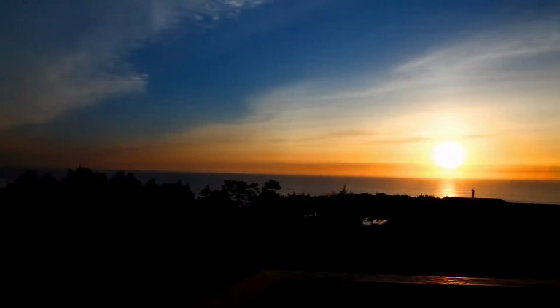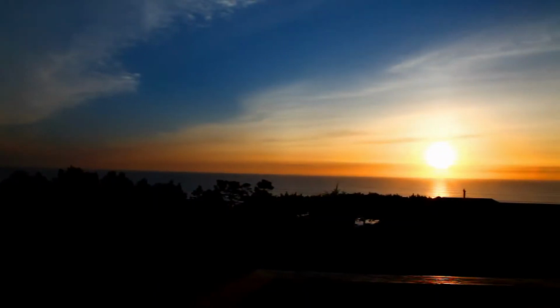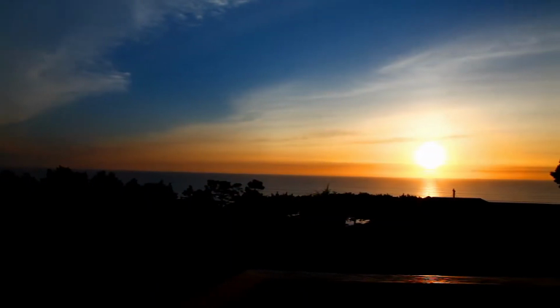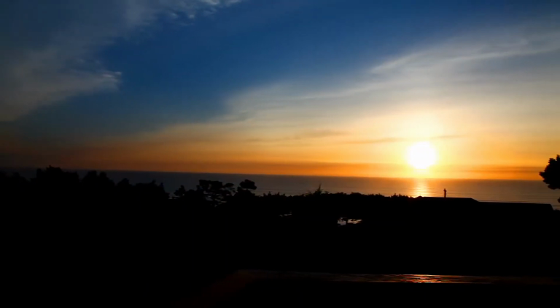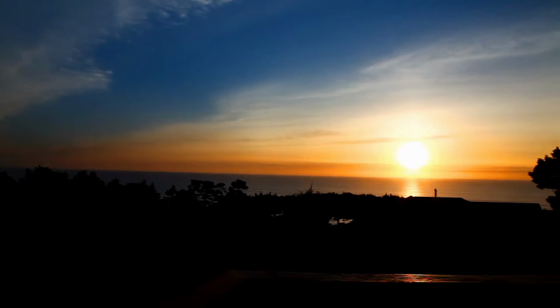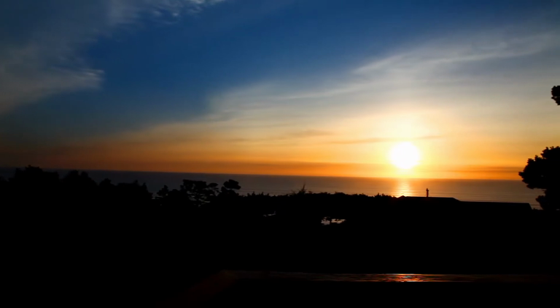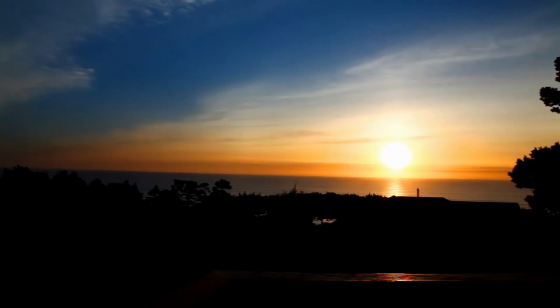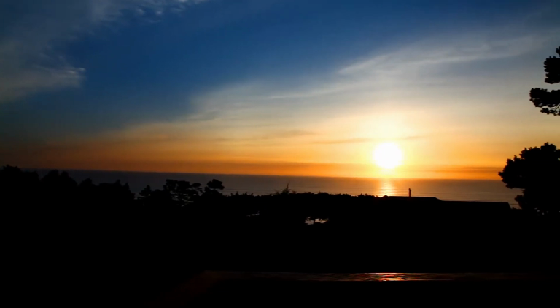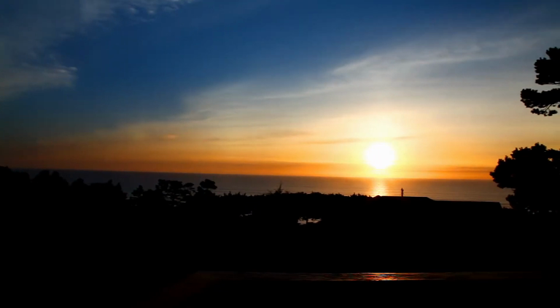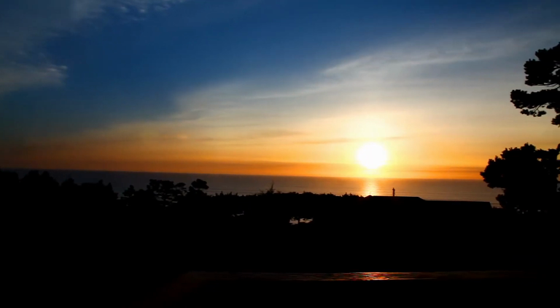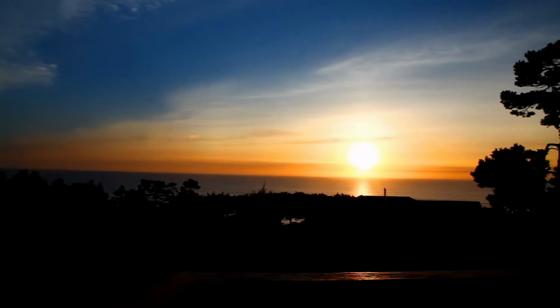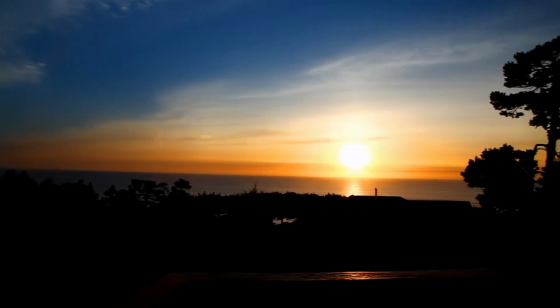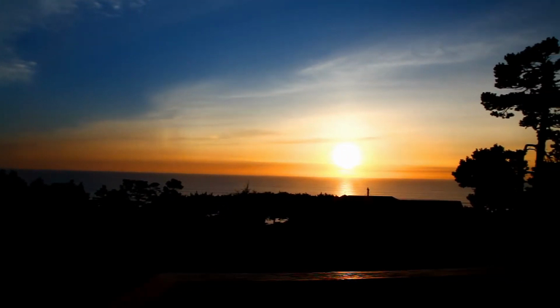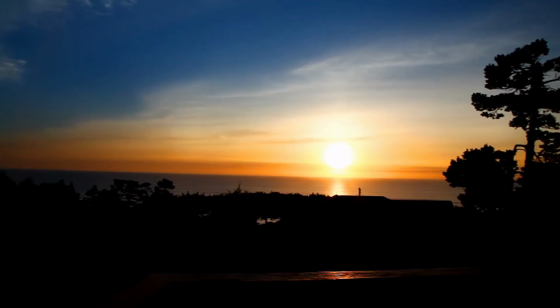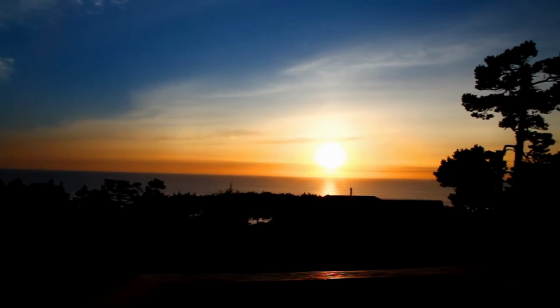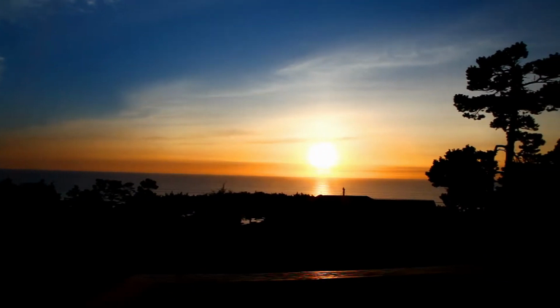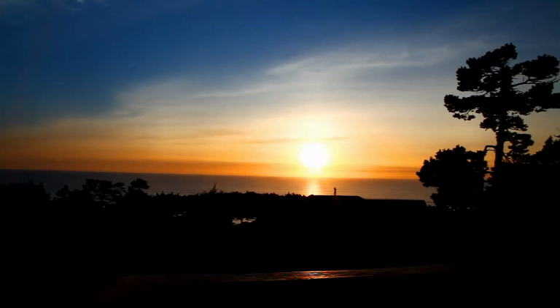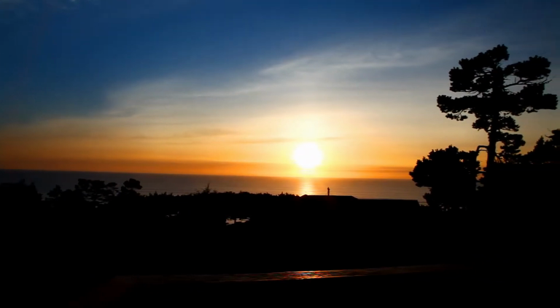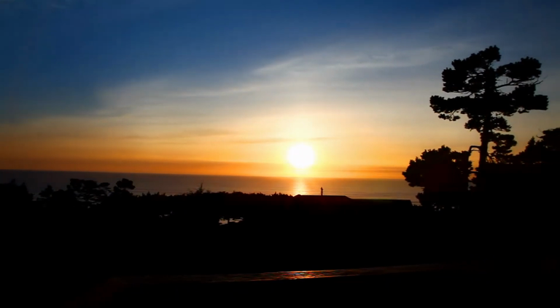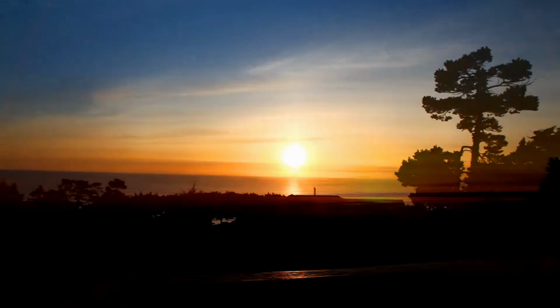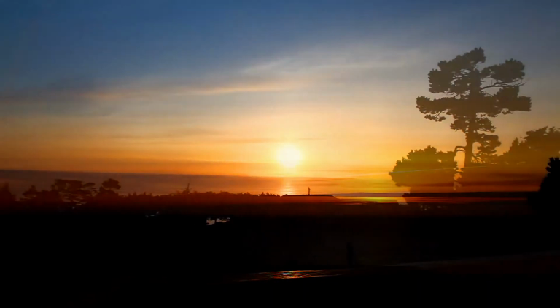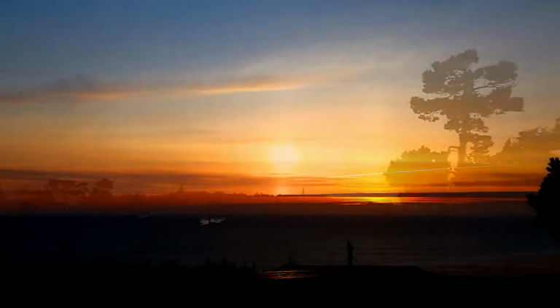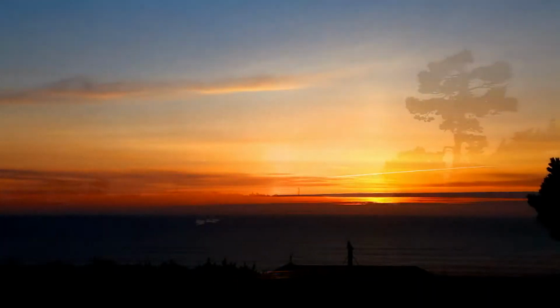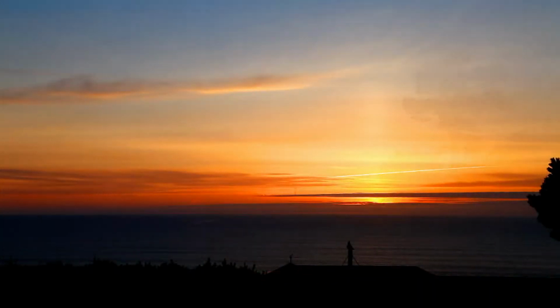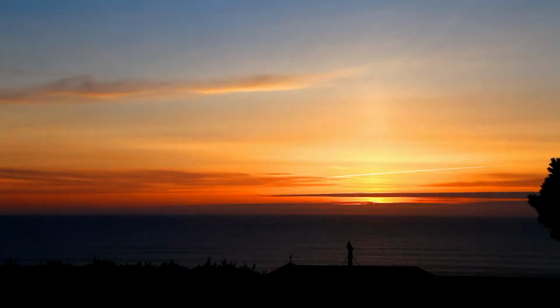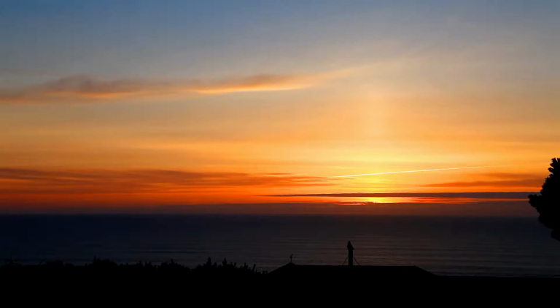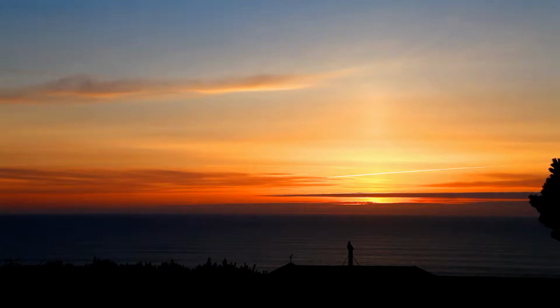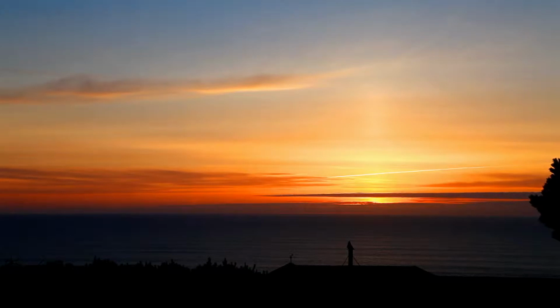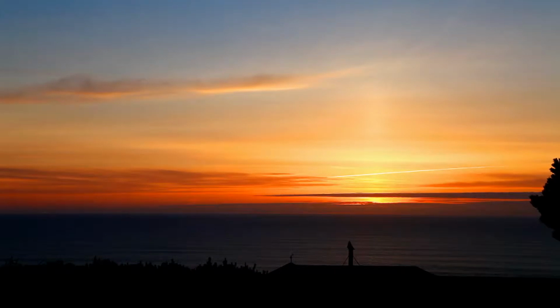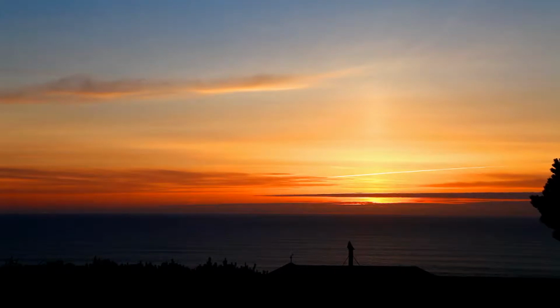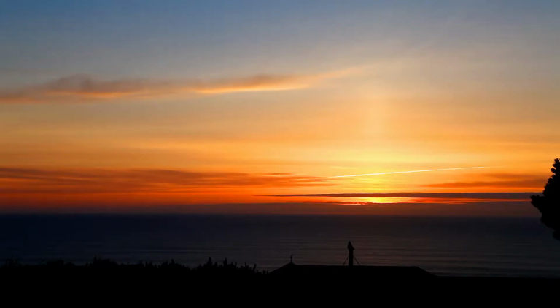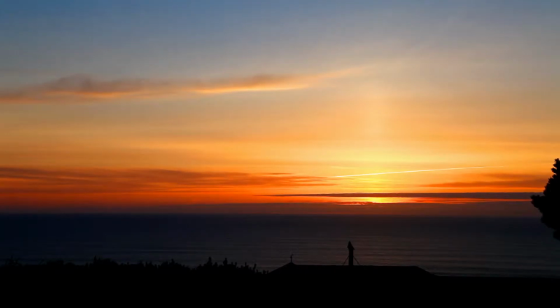And every night, you can witness the very best of Oregon's natural beauty, with the ever-changing oceanside sunsets.